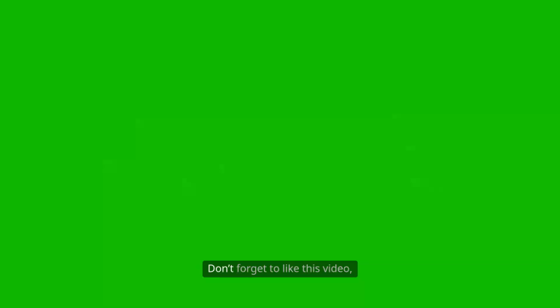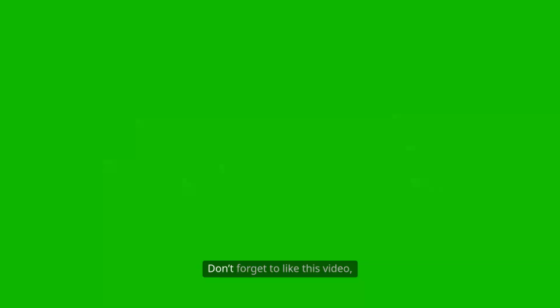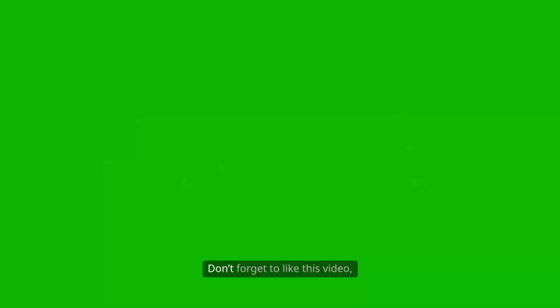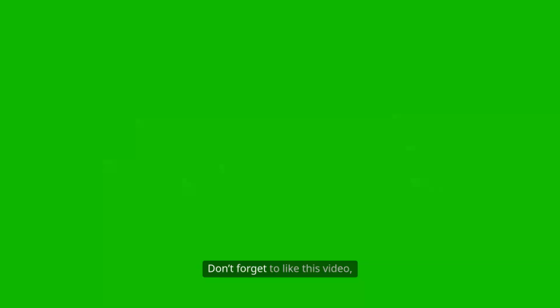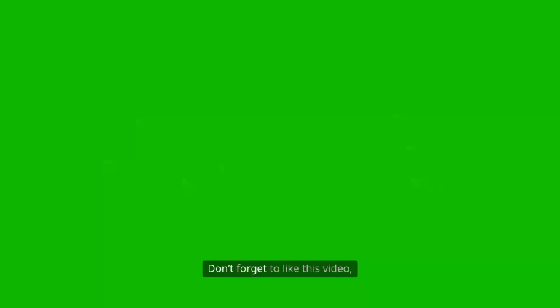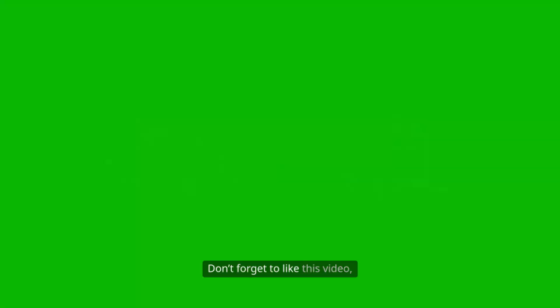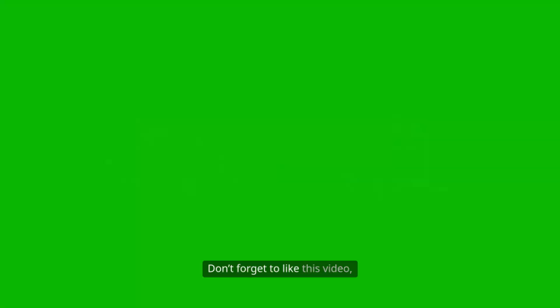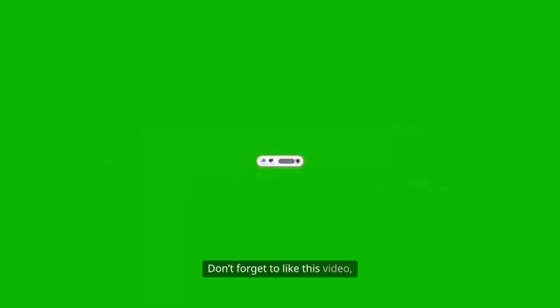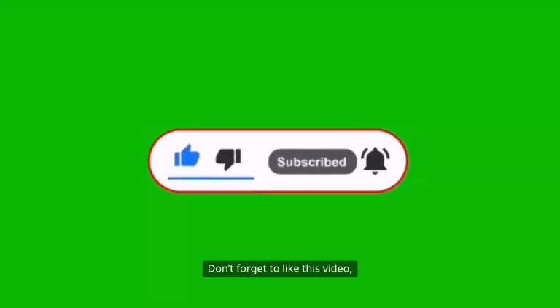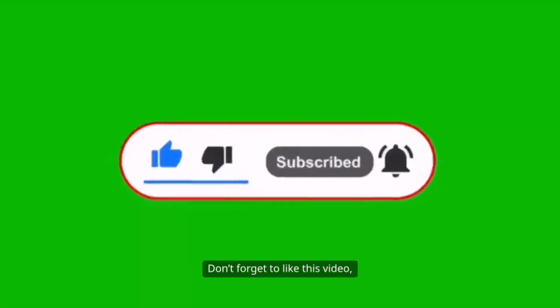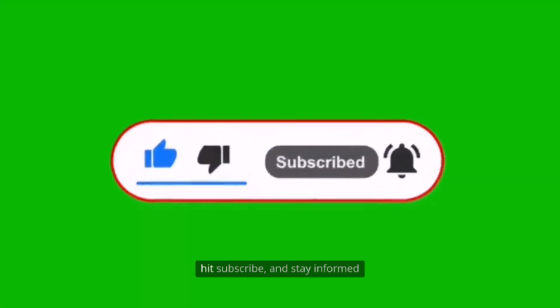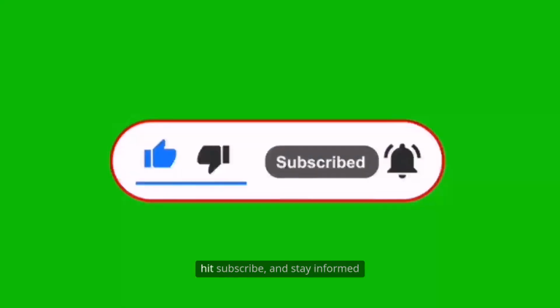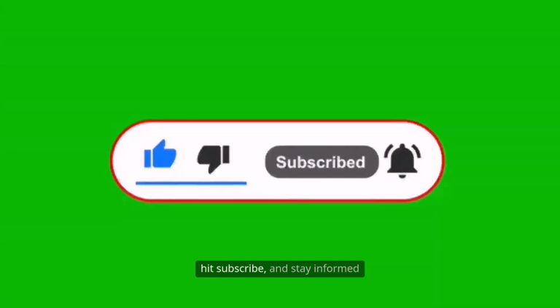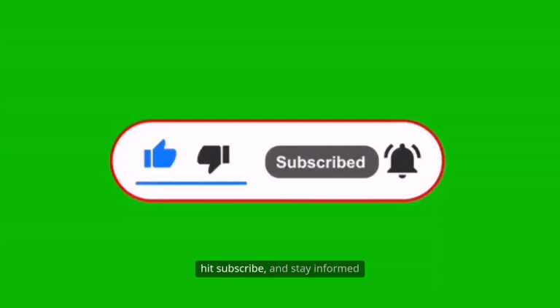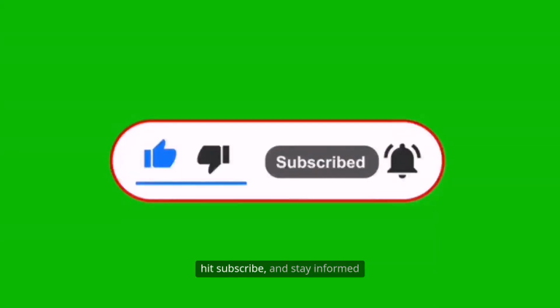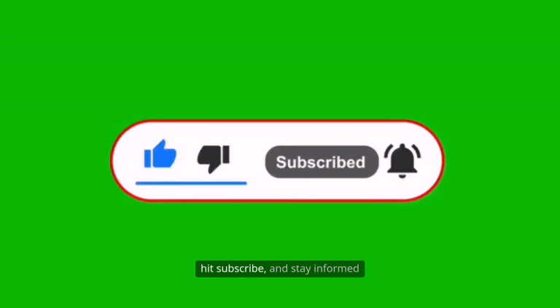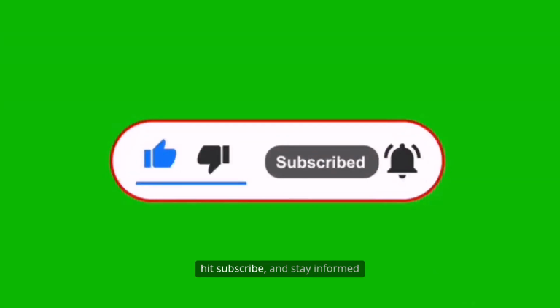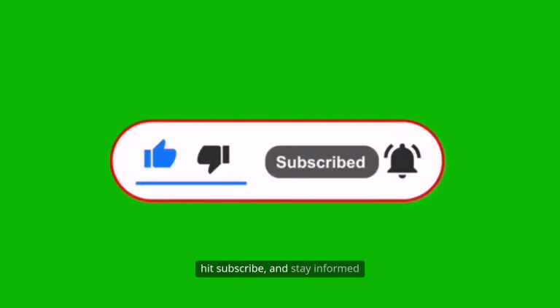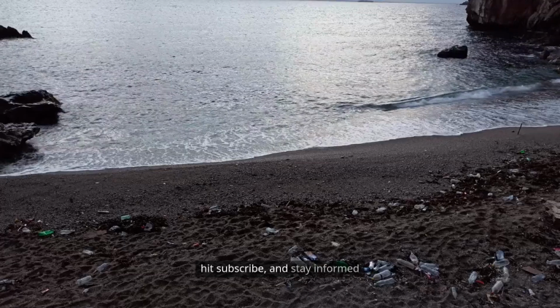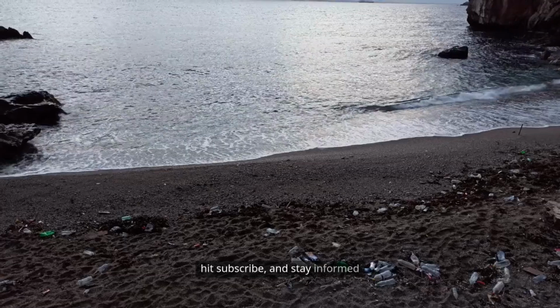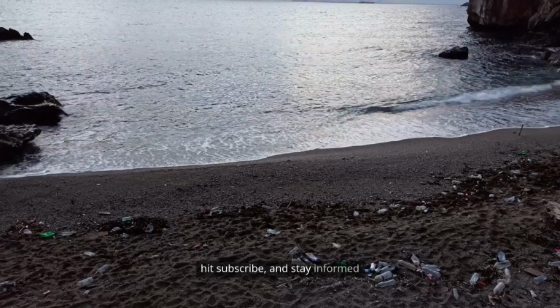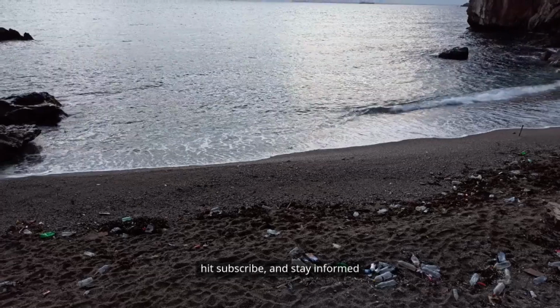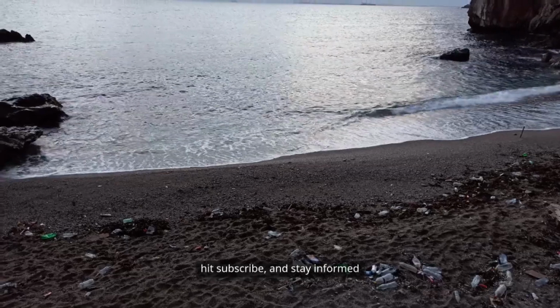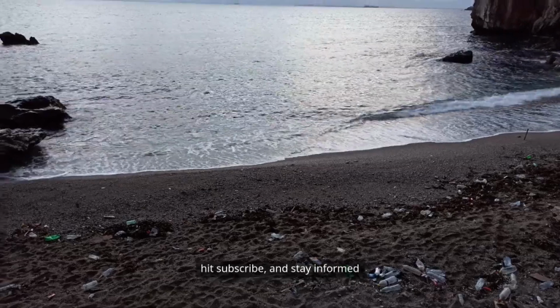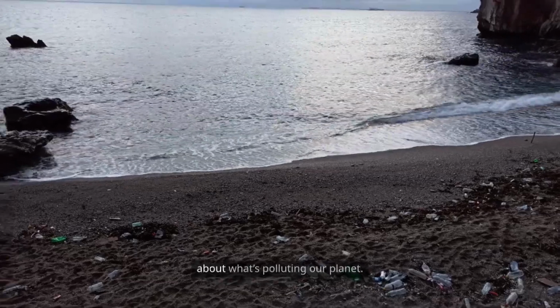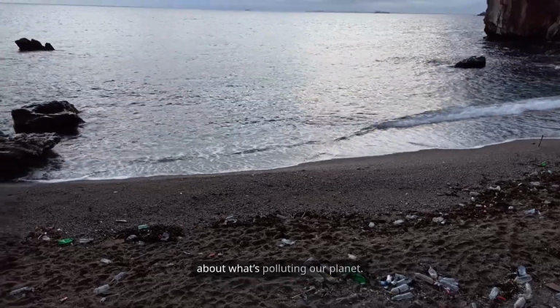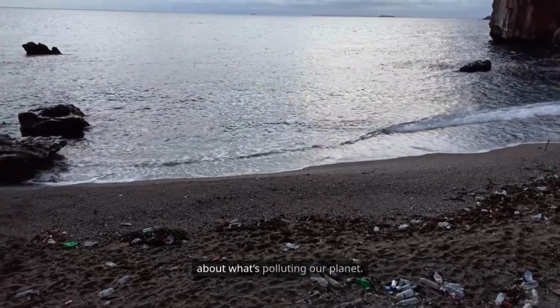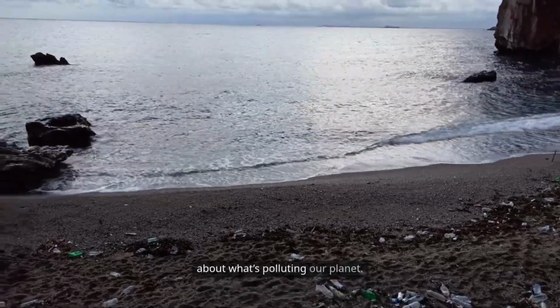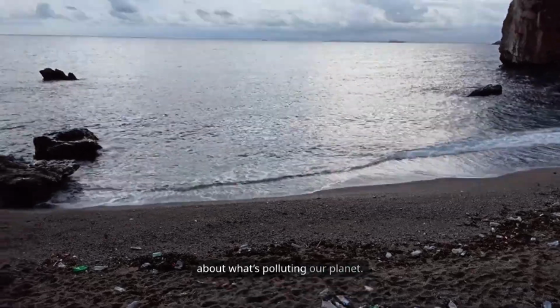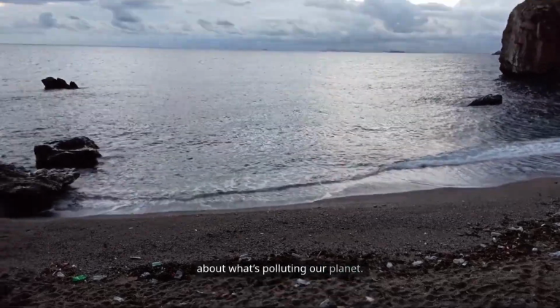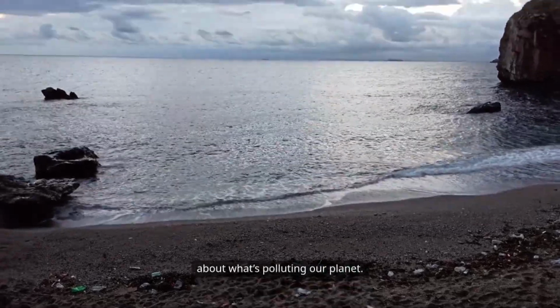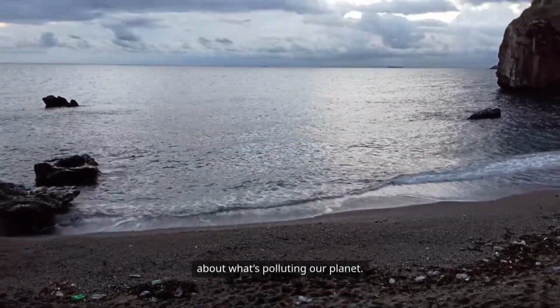Don't forget to like this video, hit subscribe, and stay informed about what's polluting our planet.